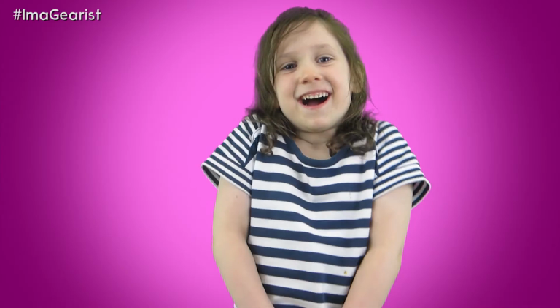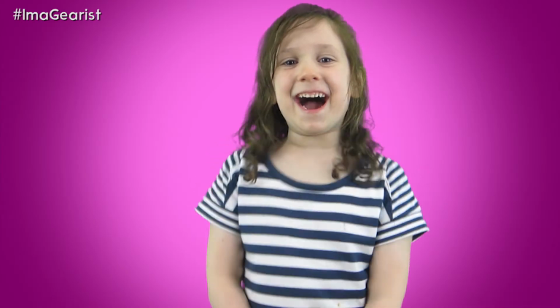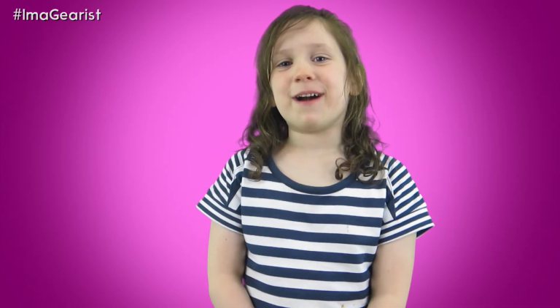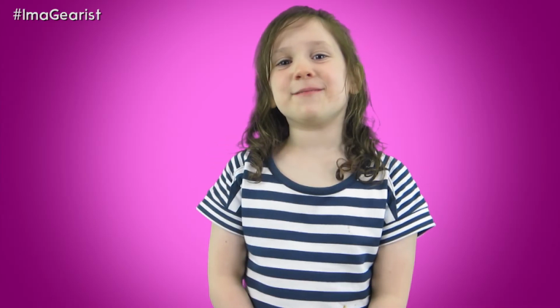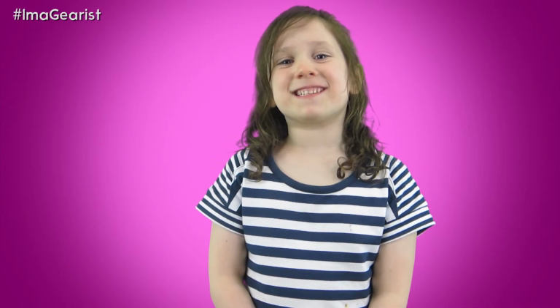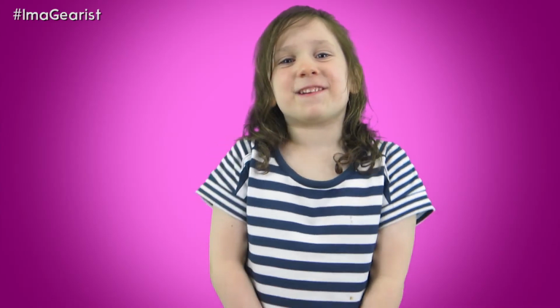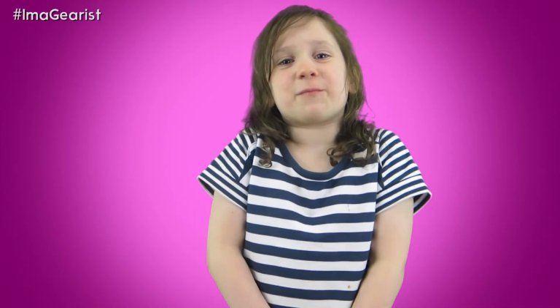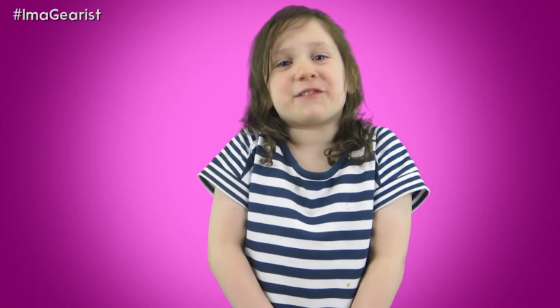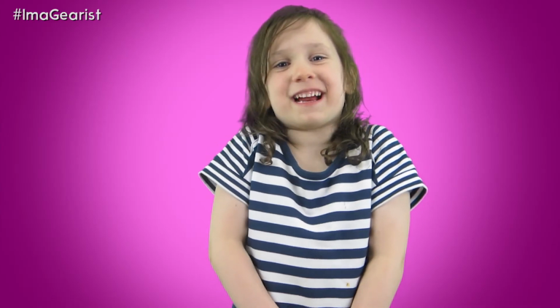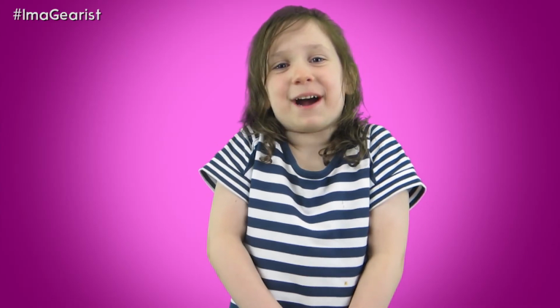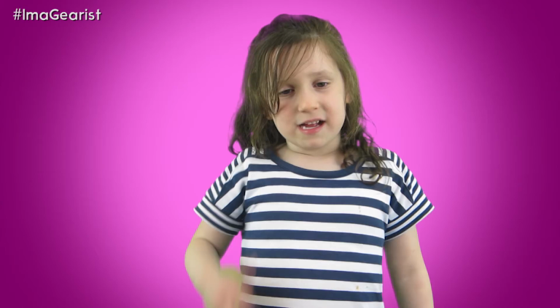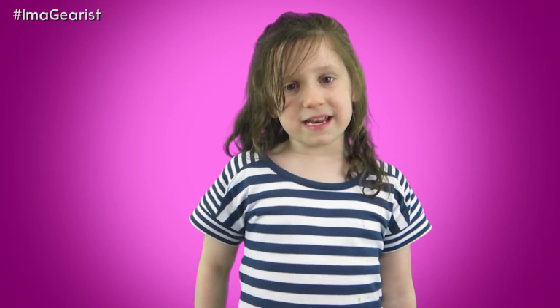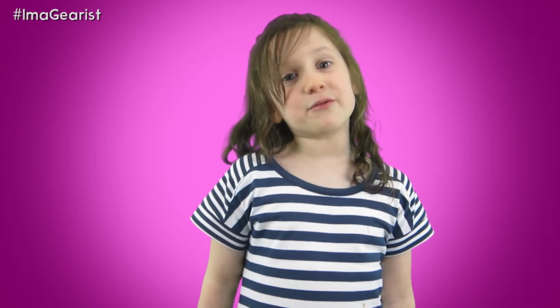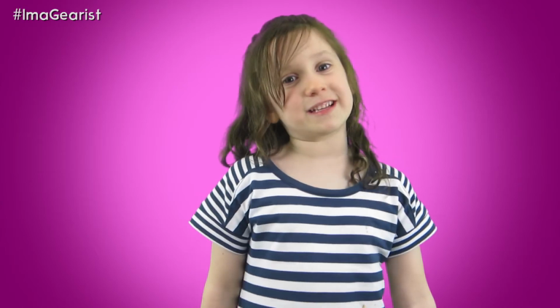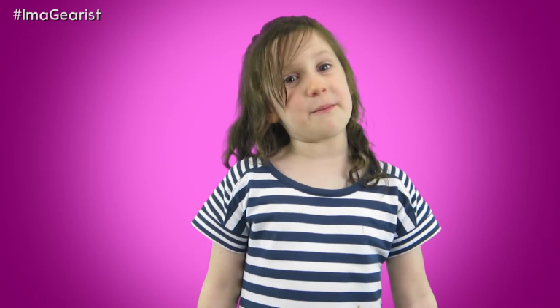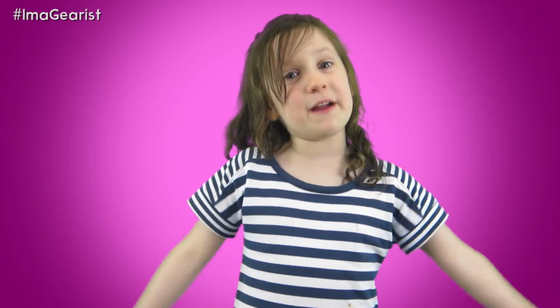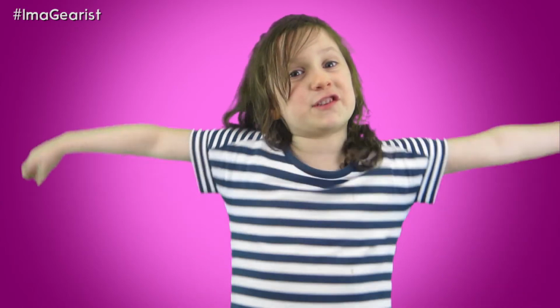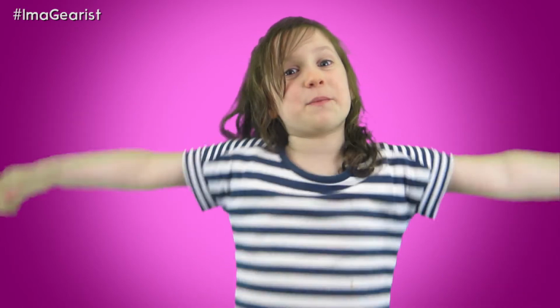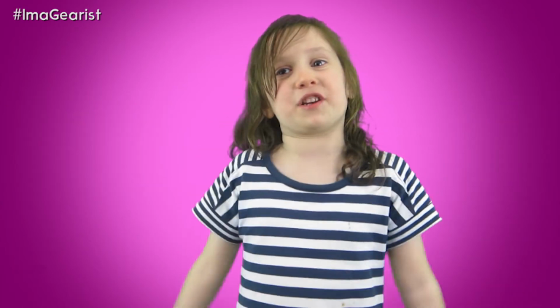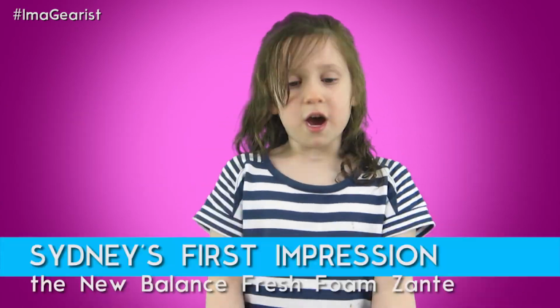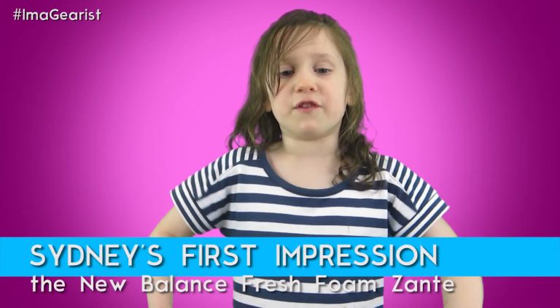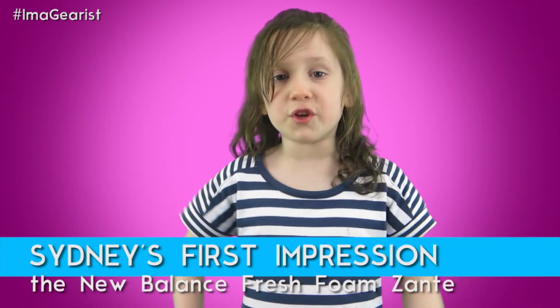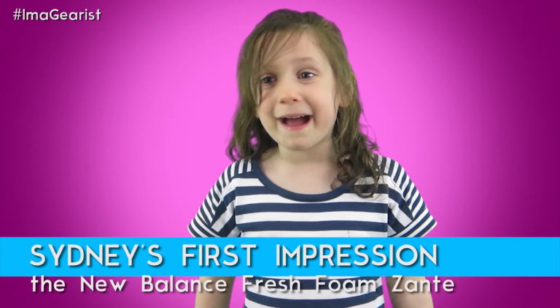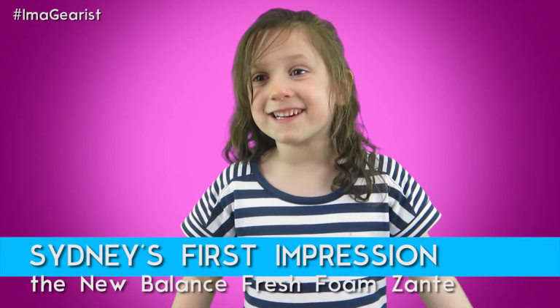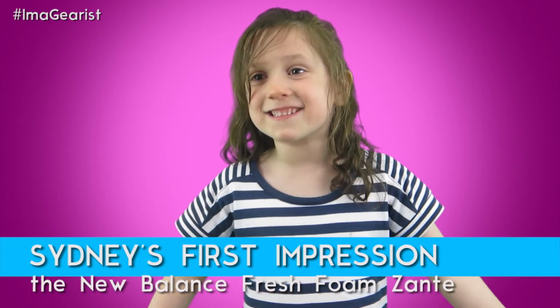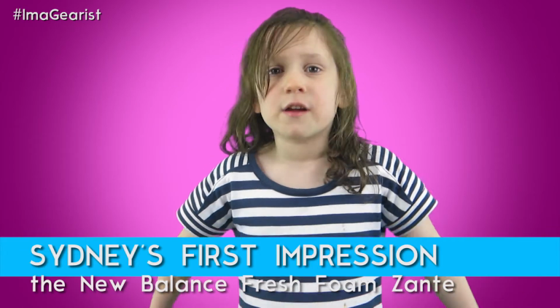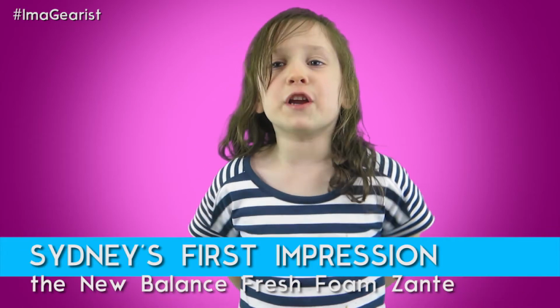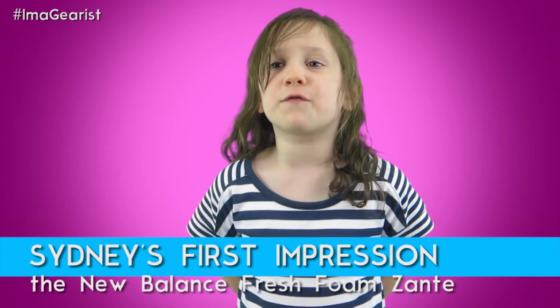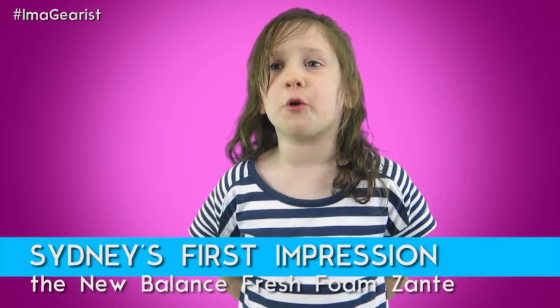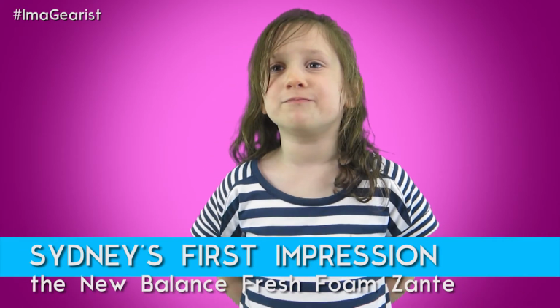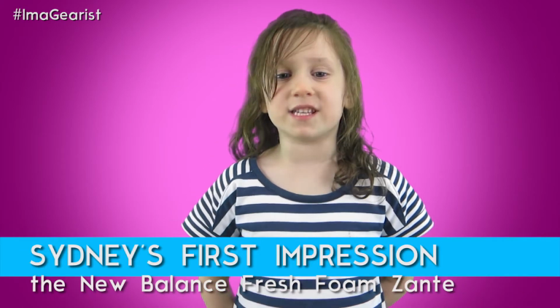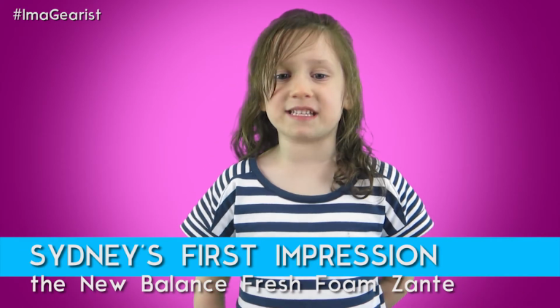Hi, my name is Cindy from Gears.com. Today we're going to get my first impression of the New Balance Fresh Foam Zante.